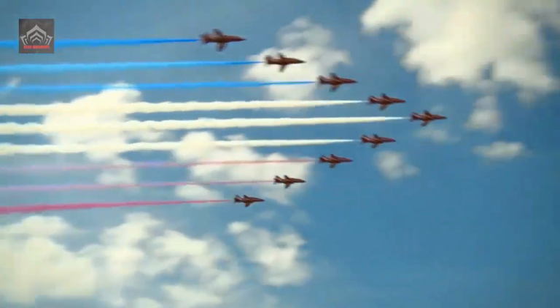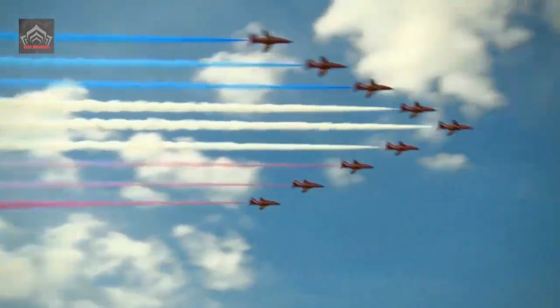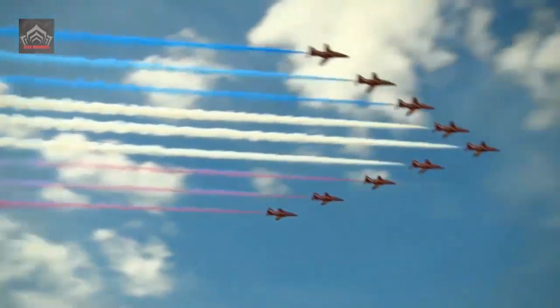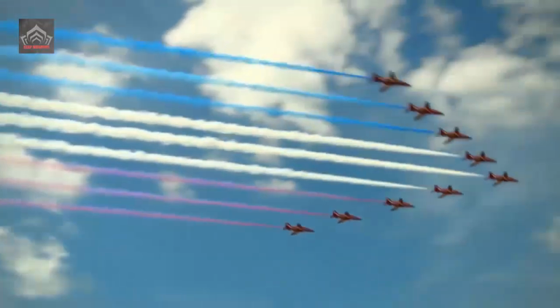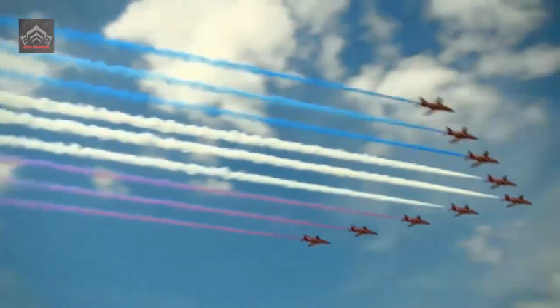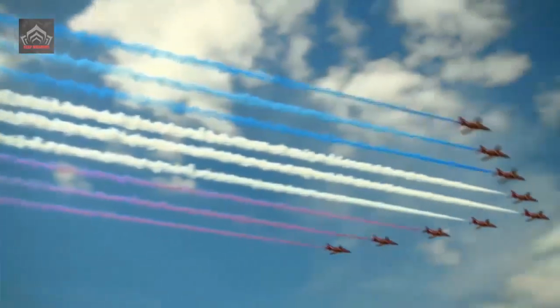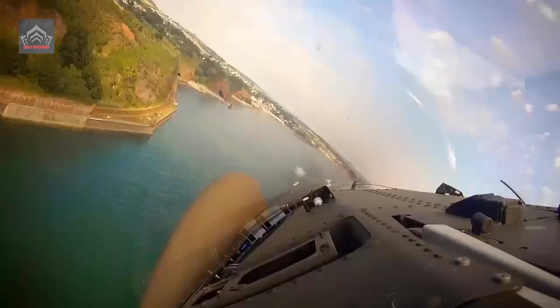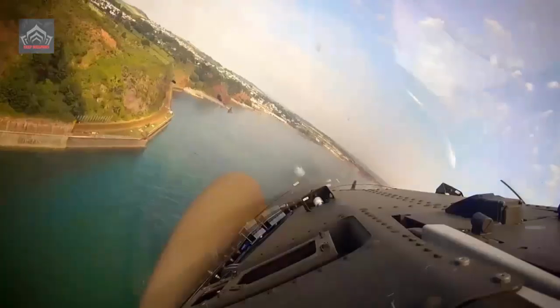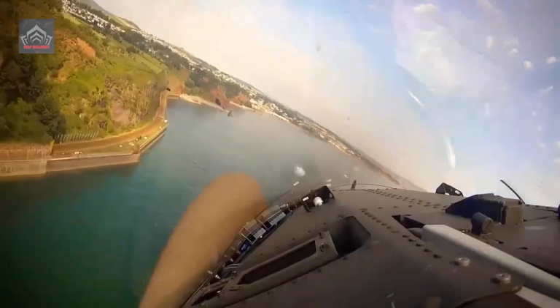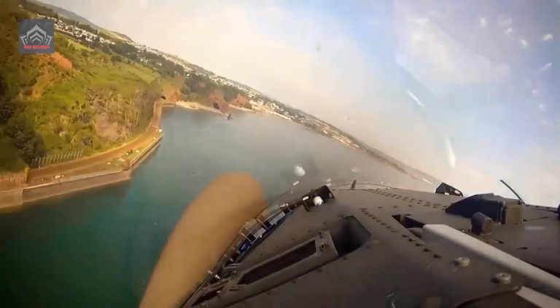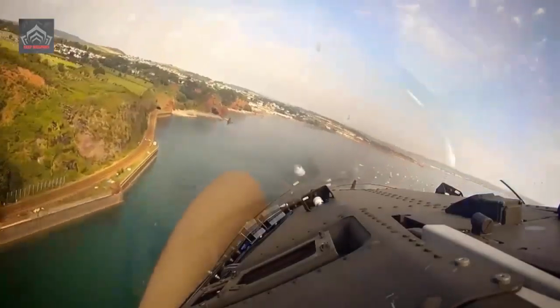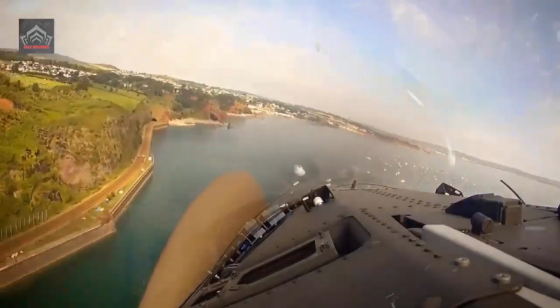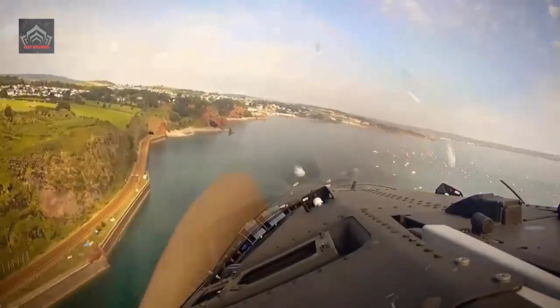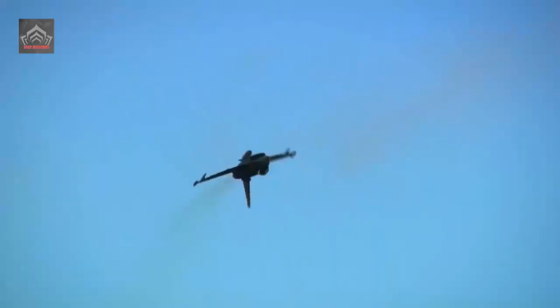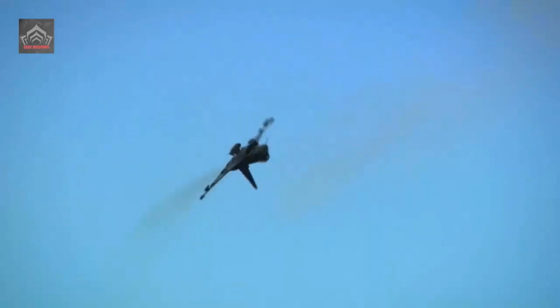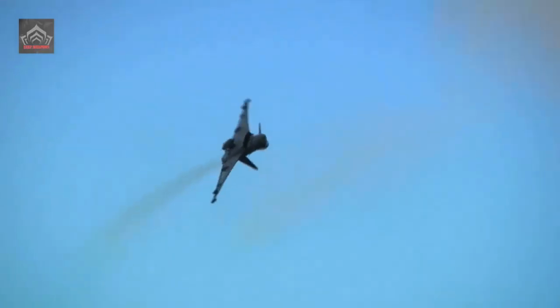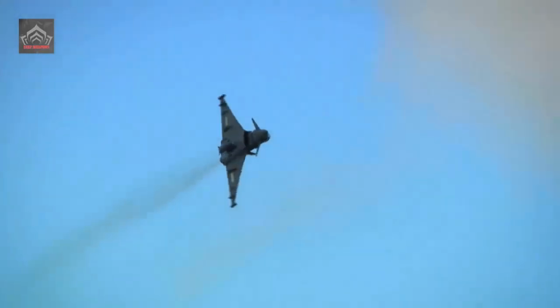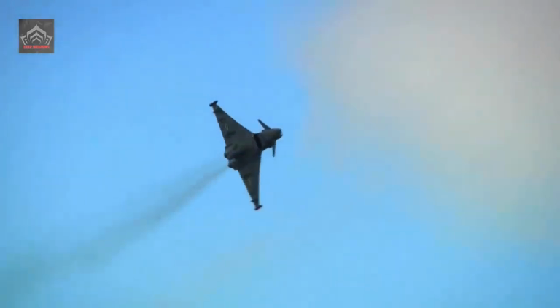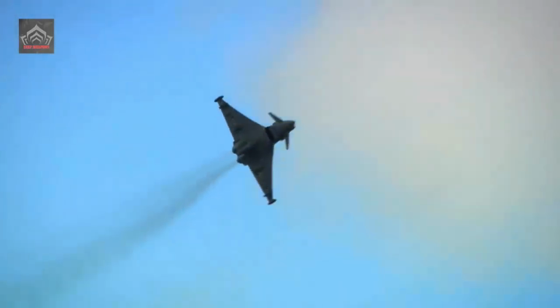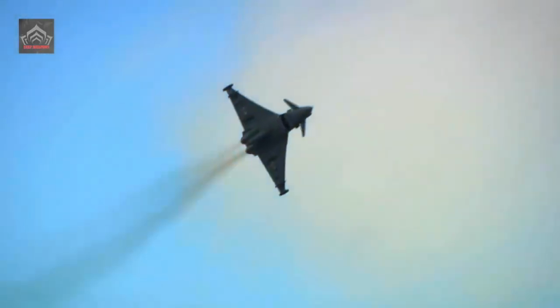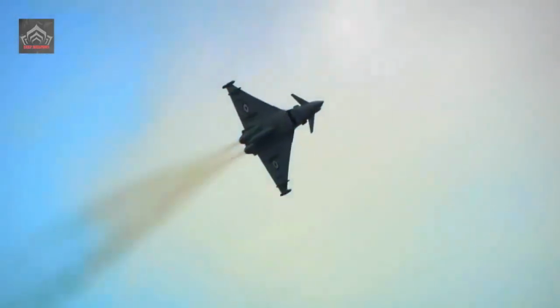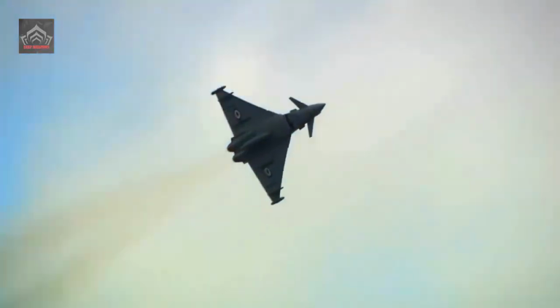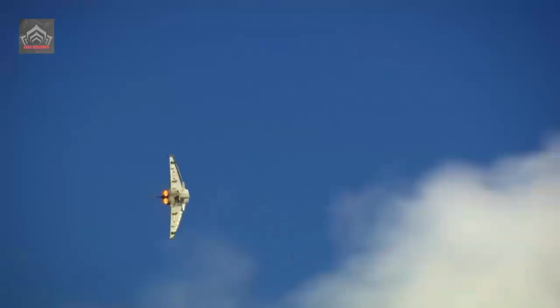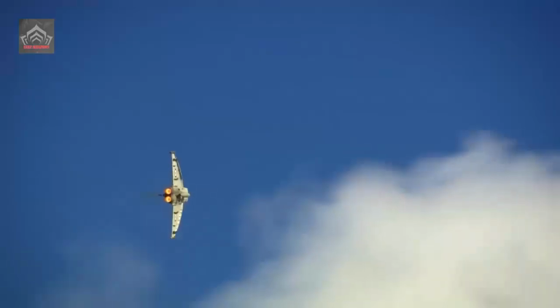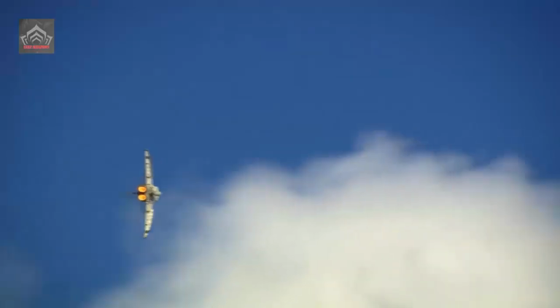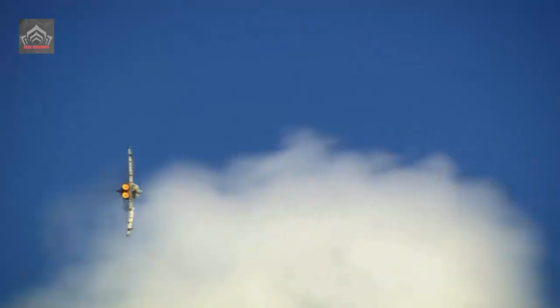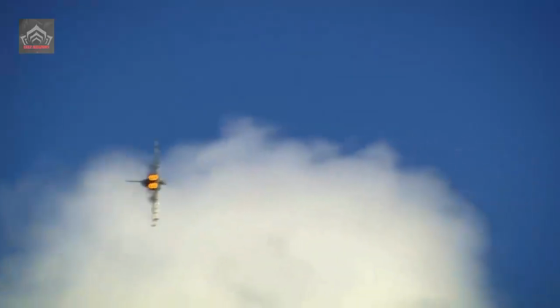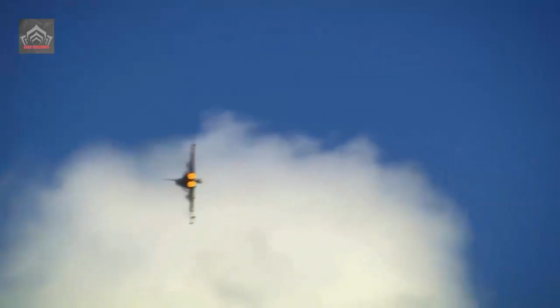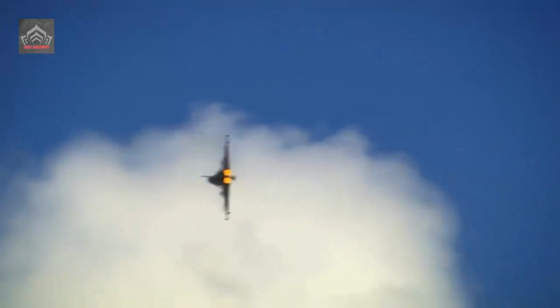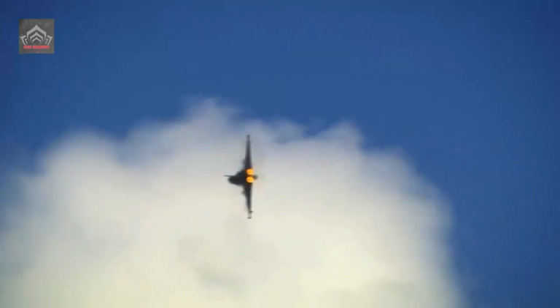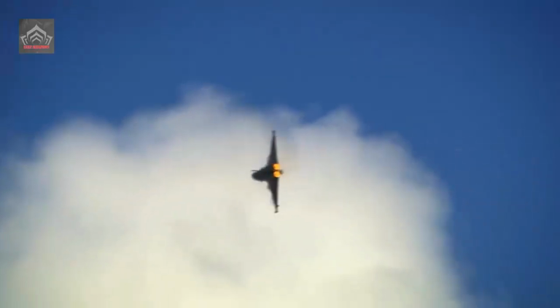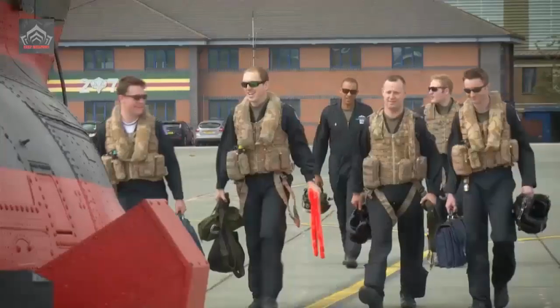The Navy's 736 NAS also flew the type on target facilities duties, including the mimicking of anti-ship missiles to train naval air defense operators.